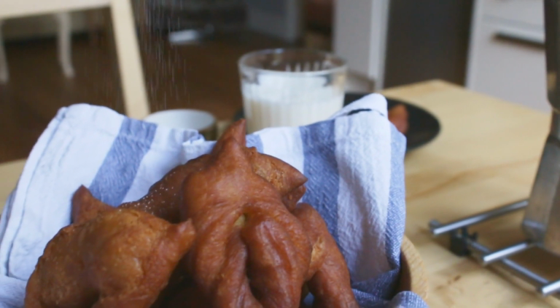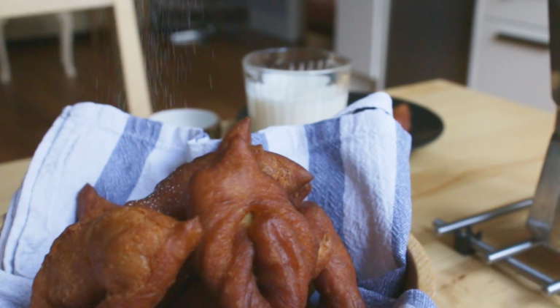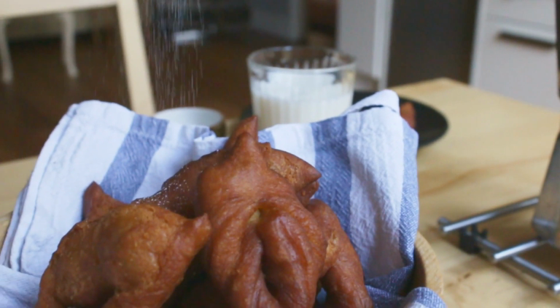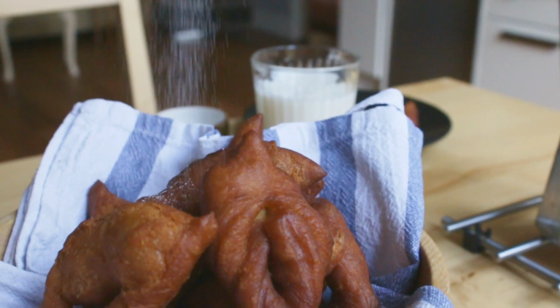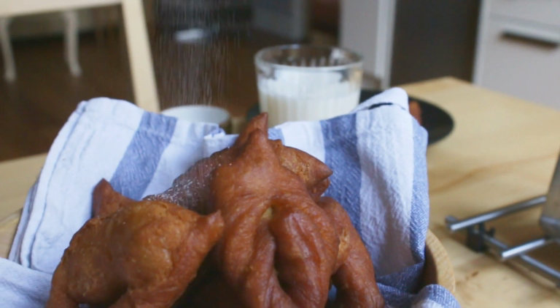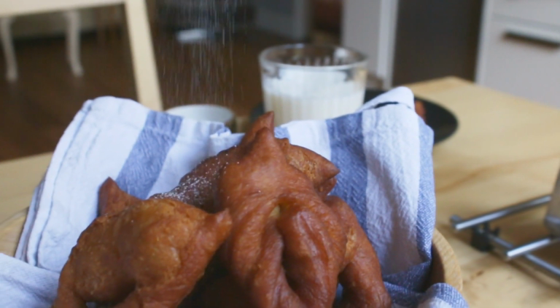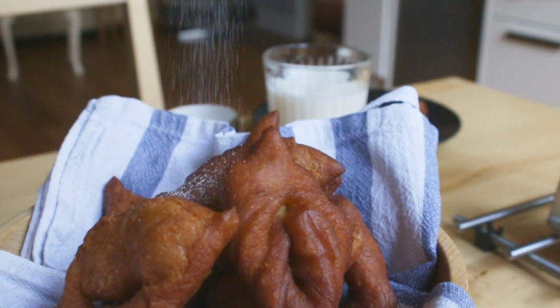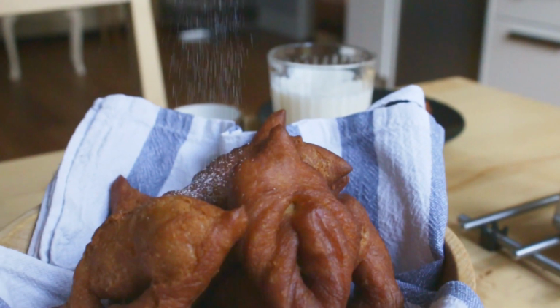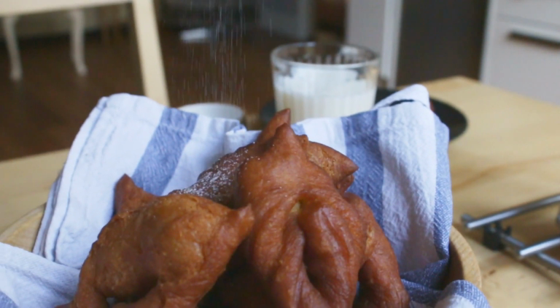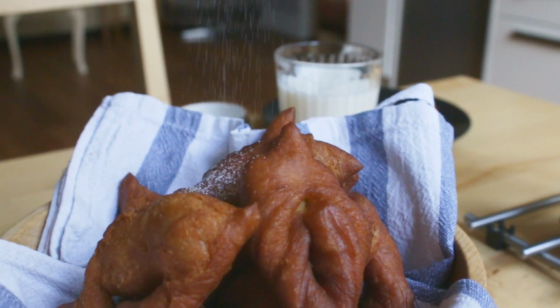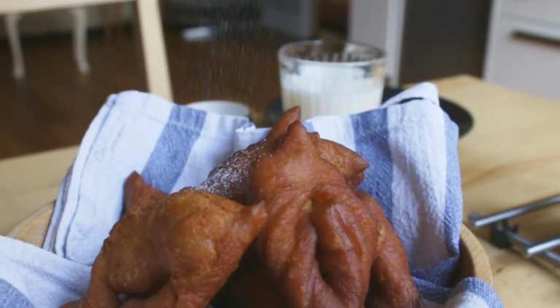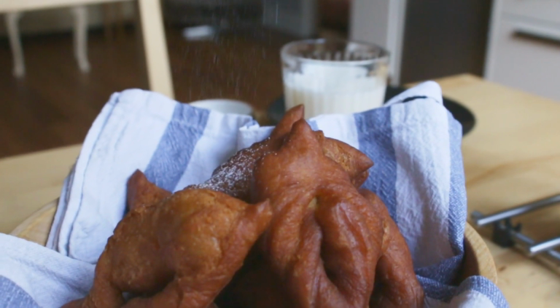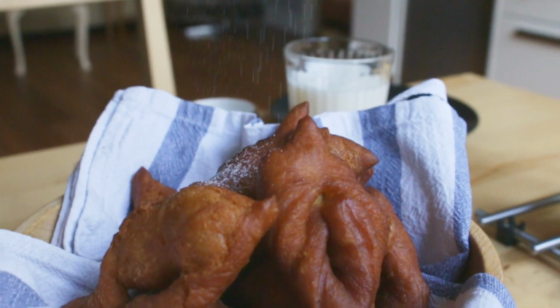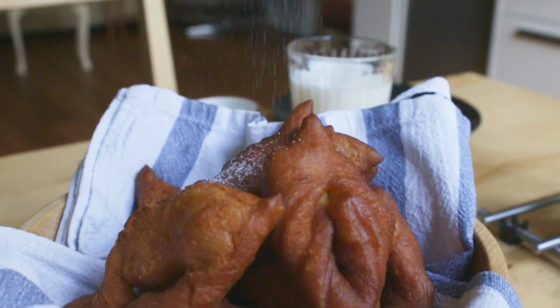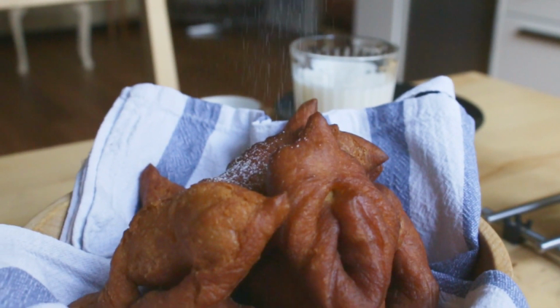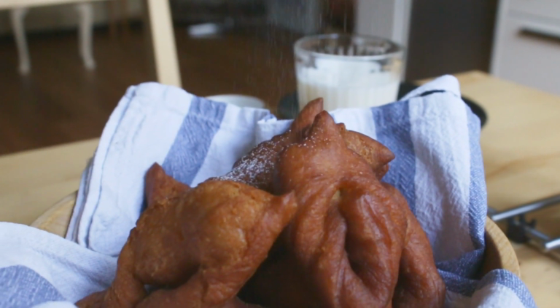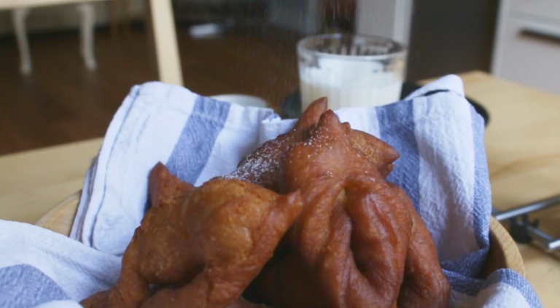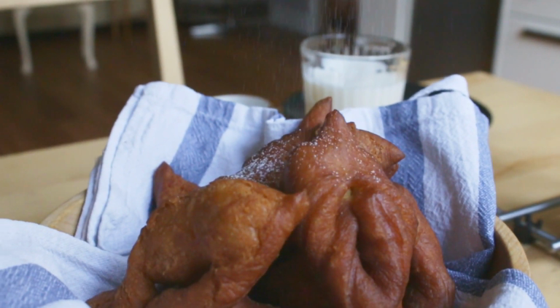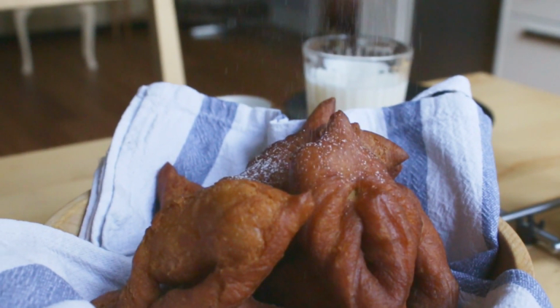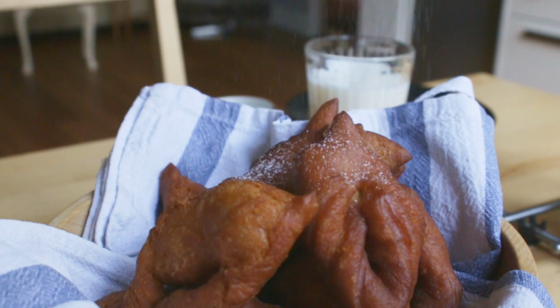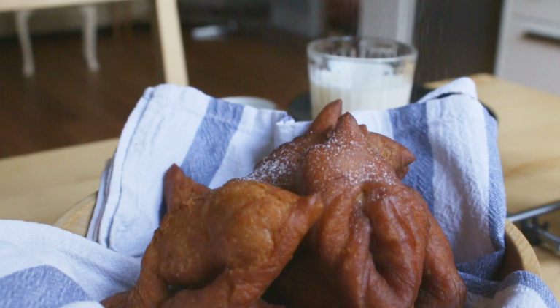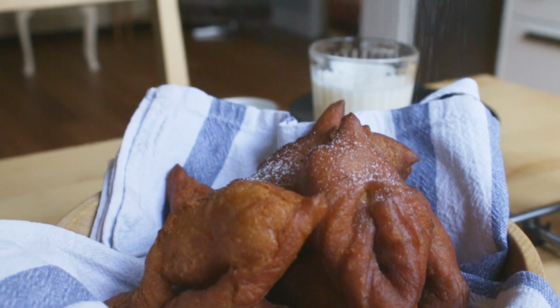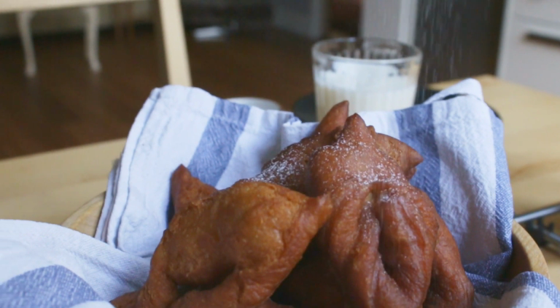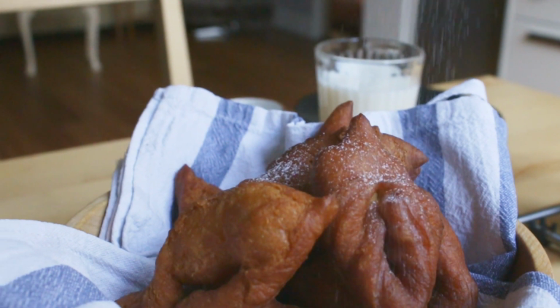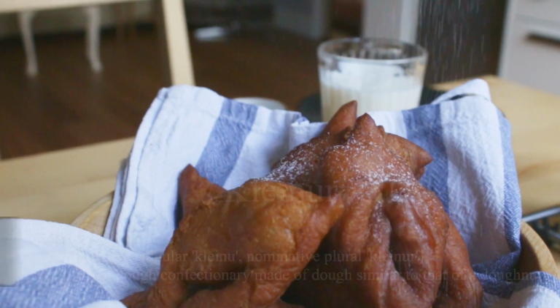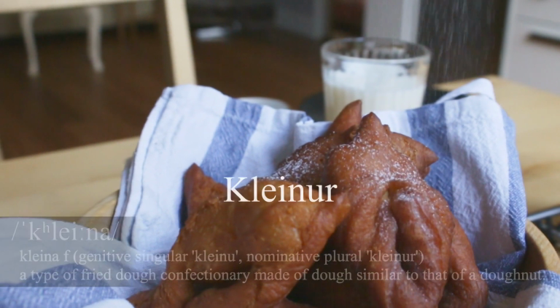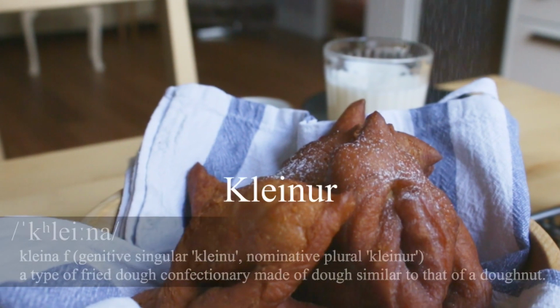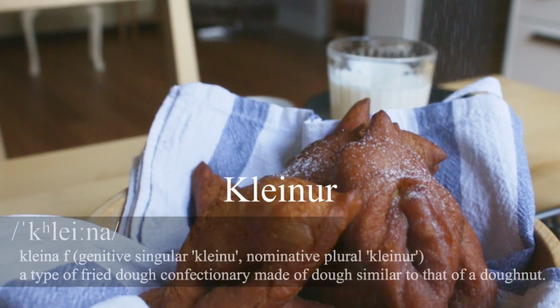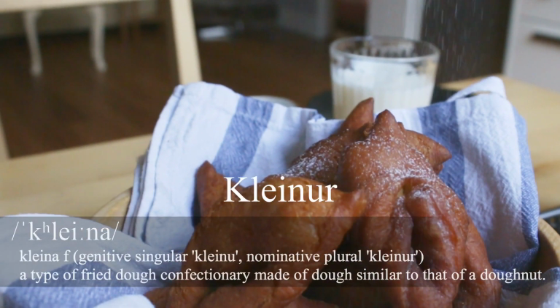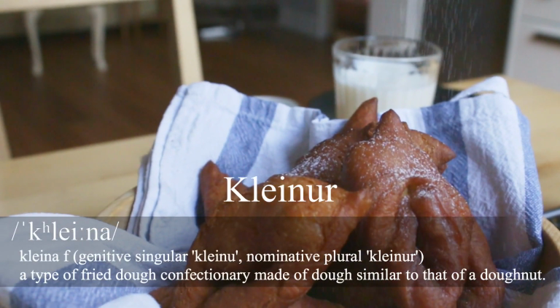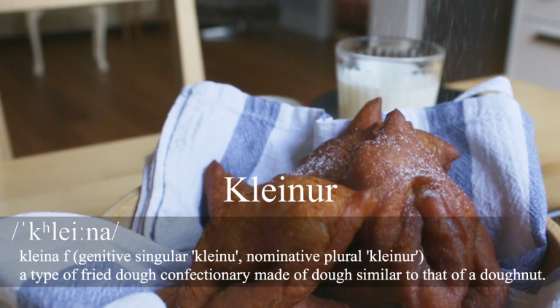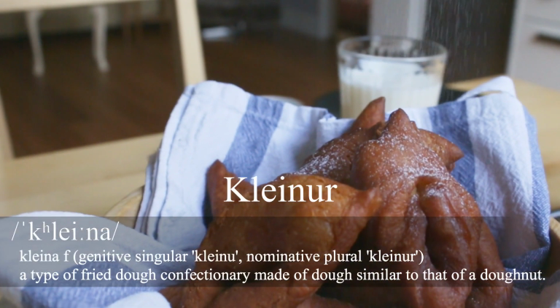Goðan daginn and welcome to the Iceland Food Center. Today we are going to learn how to make kleynur.